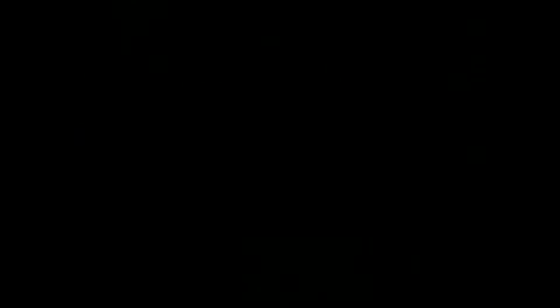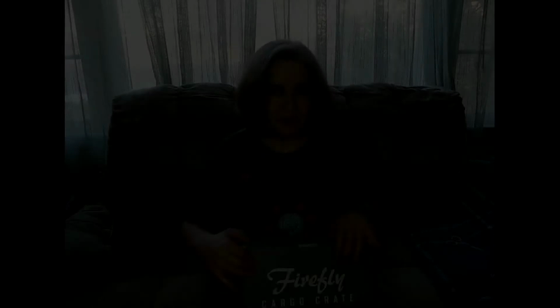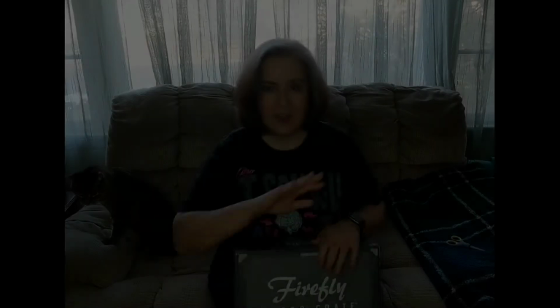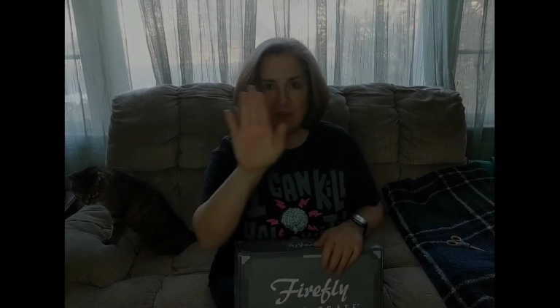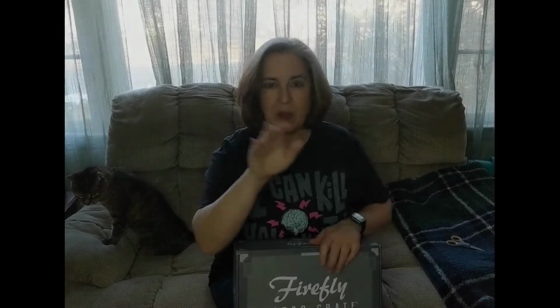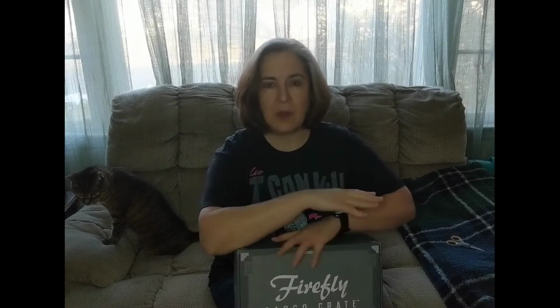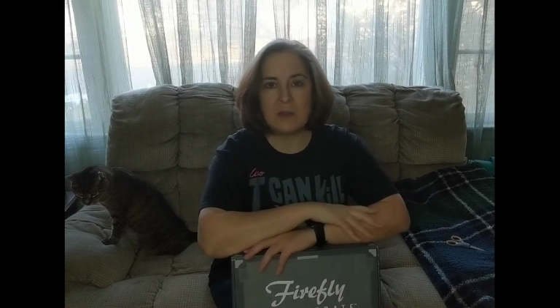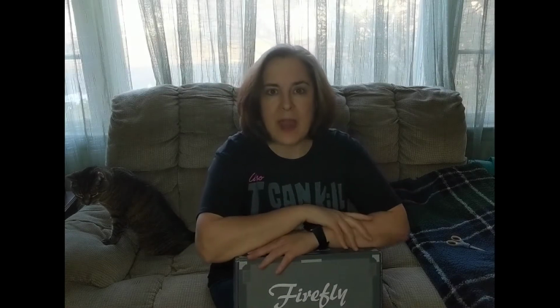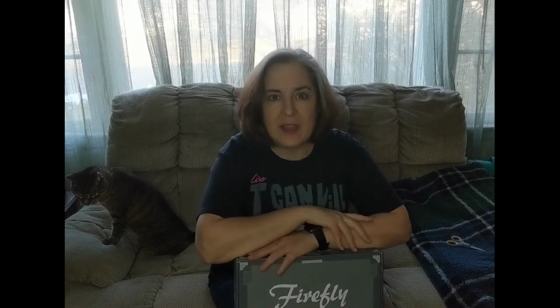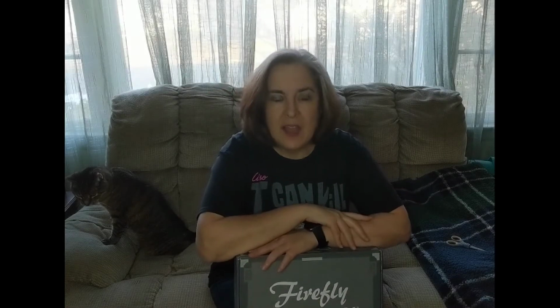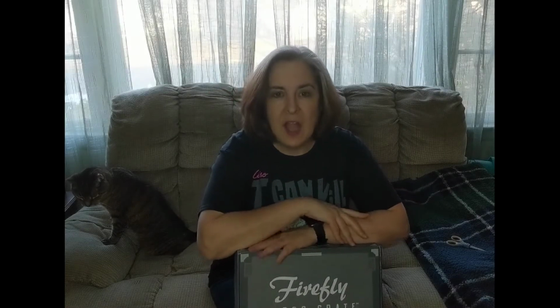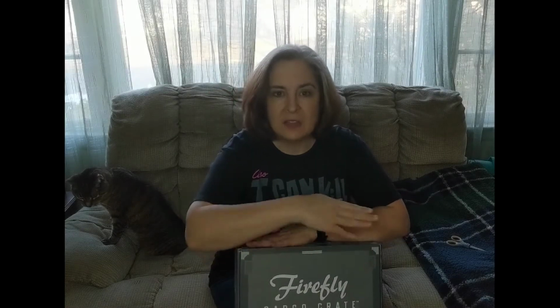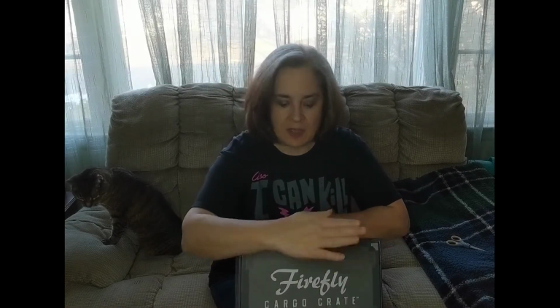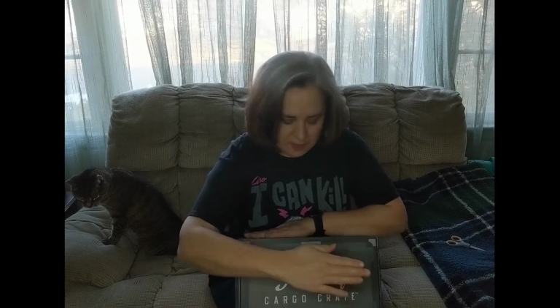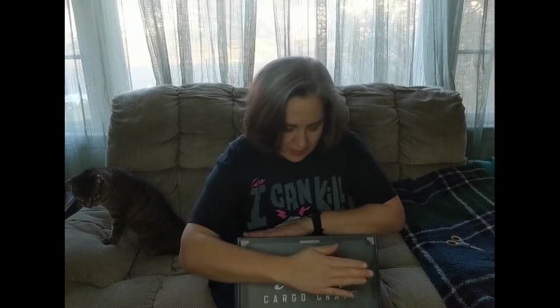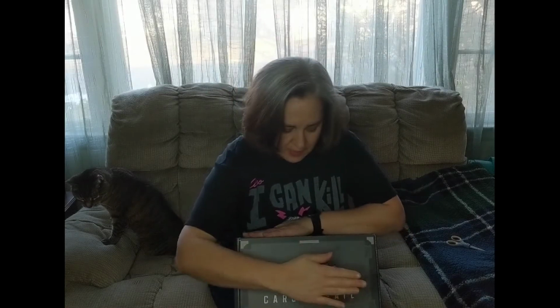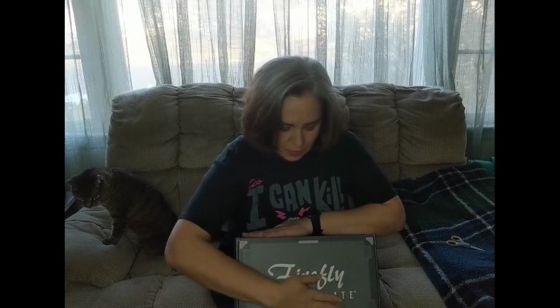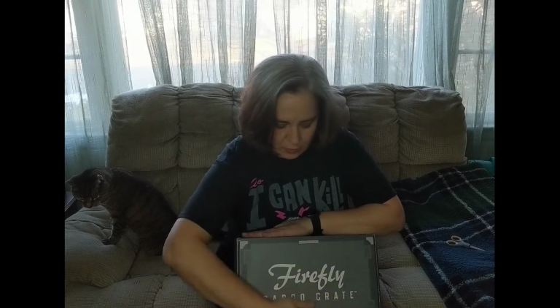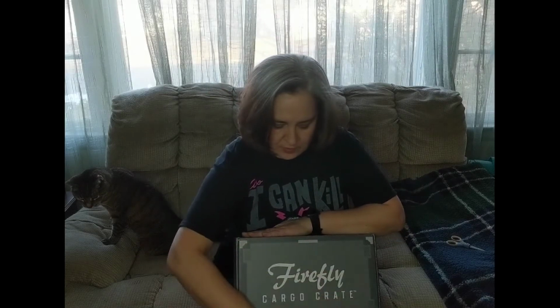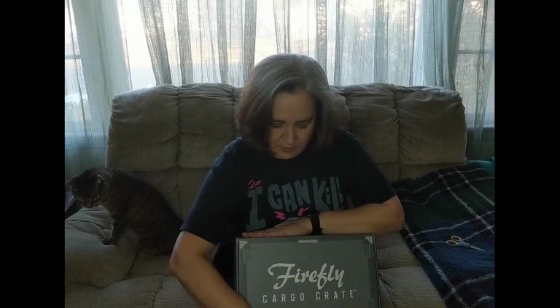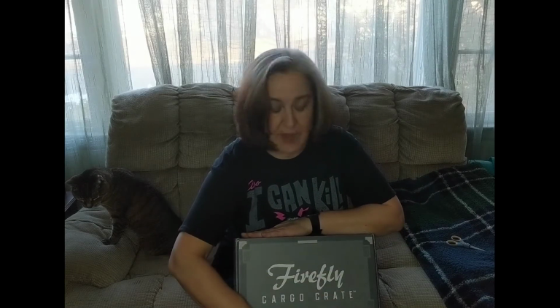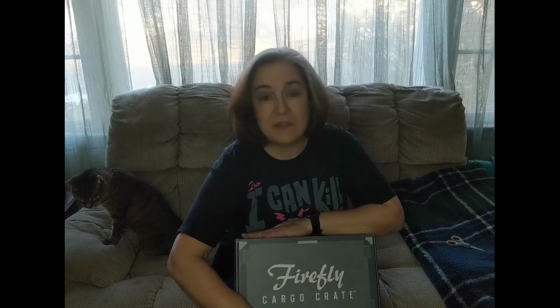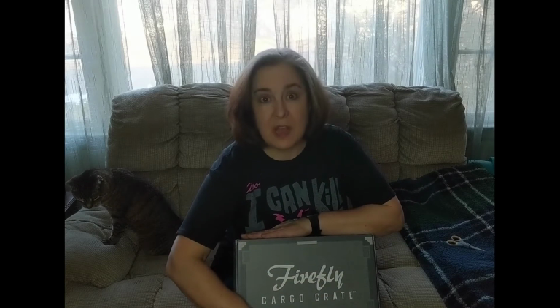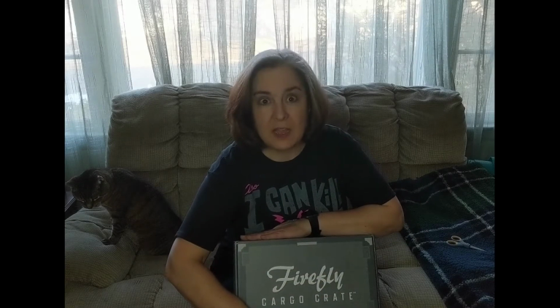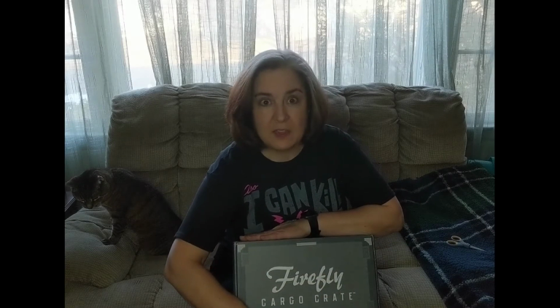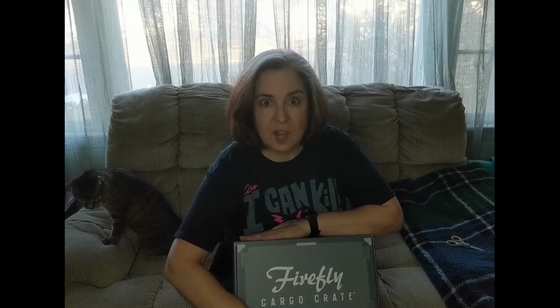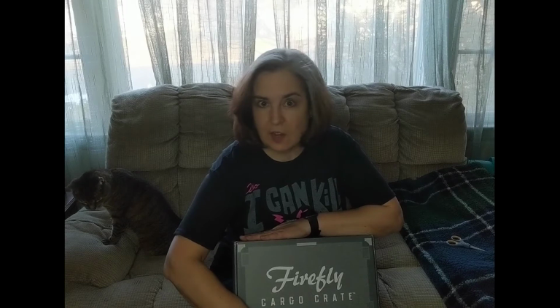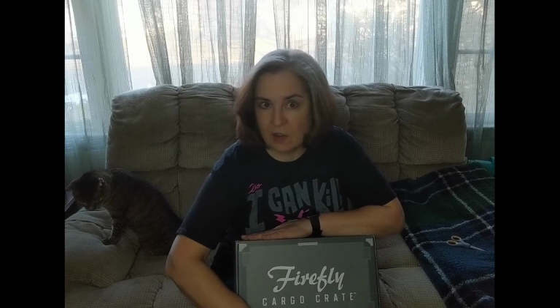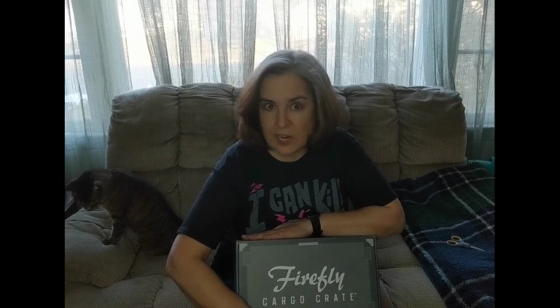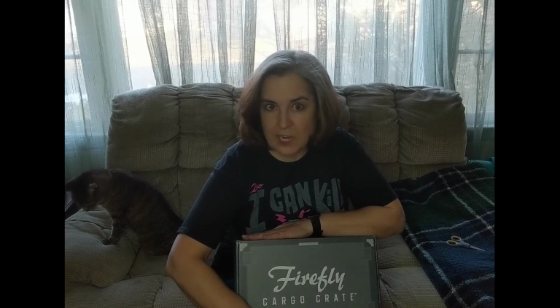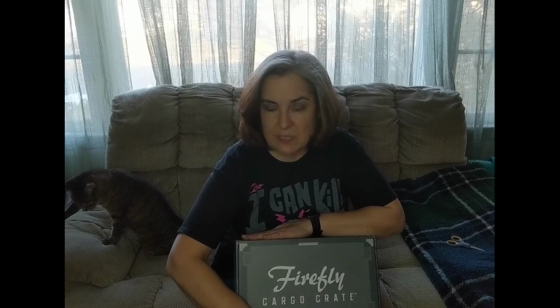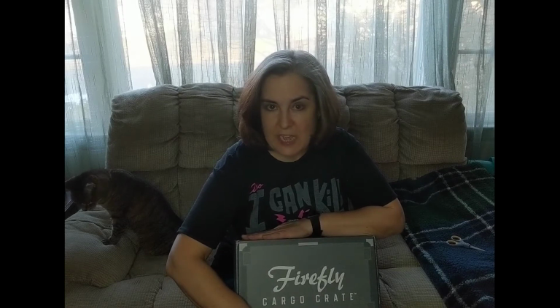Hey everyone, welcome back. The new Firefly cargo crate came today.